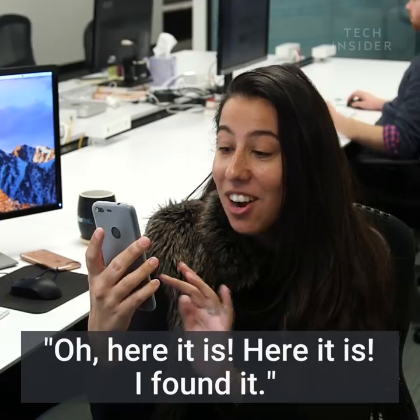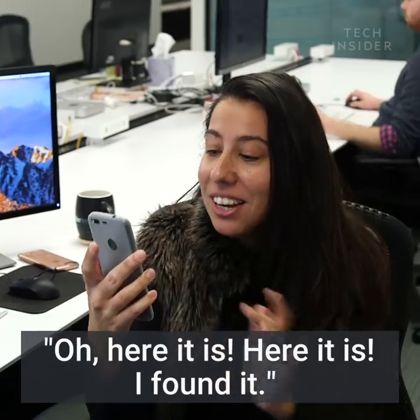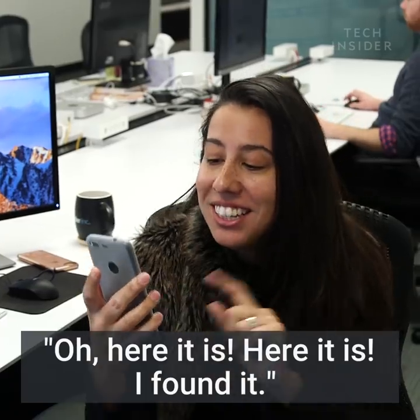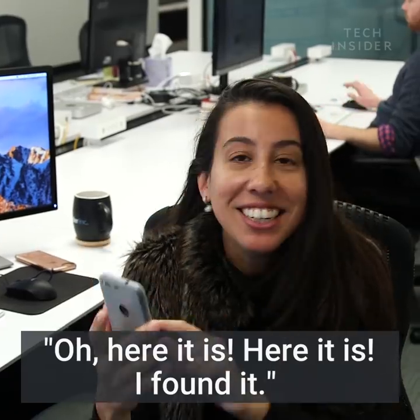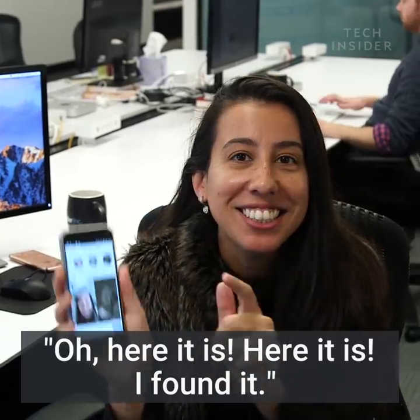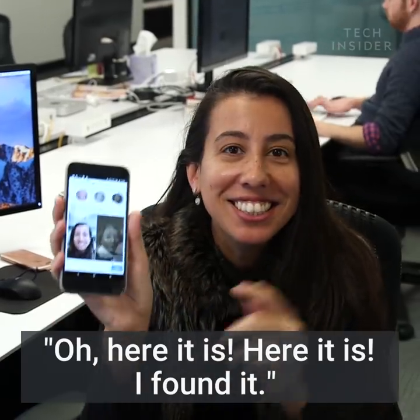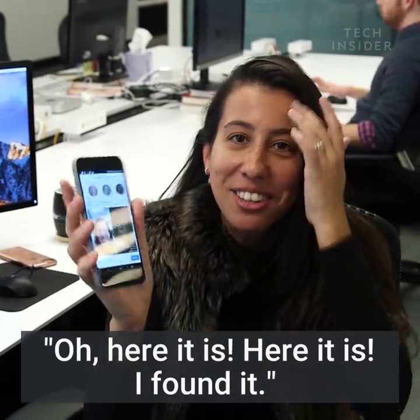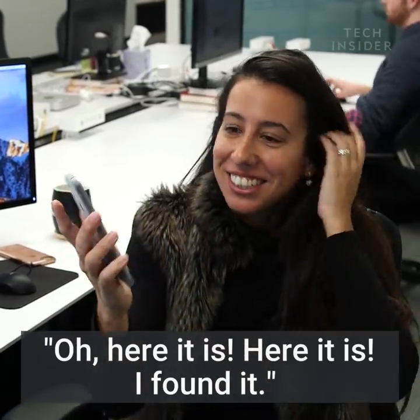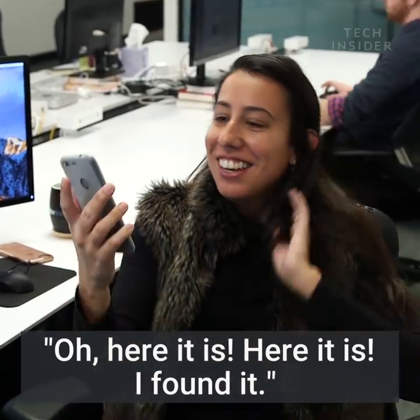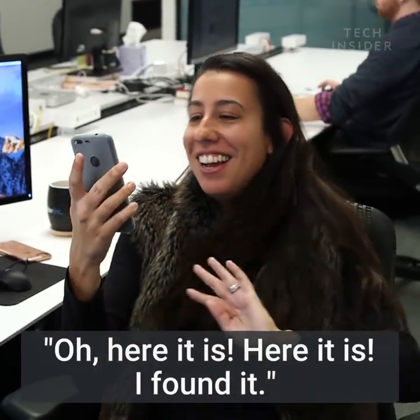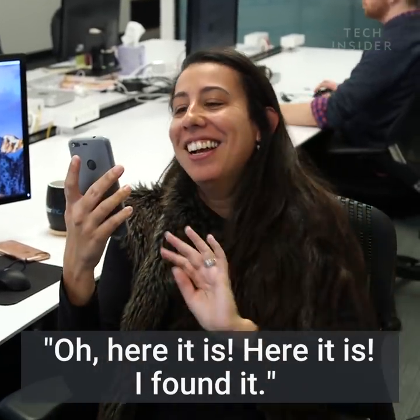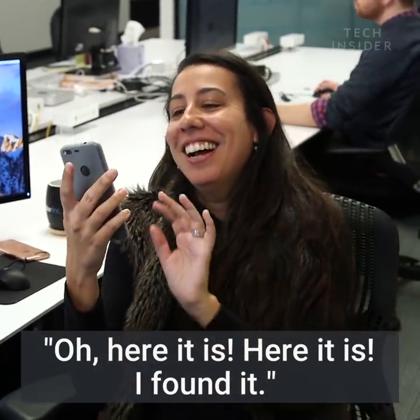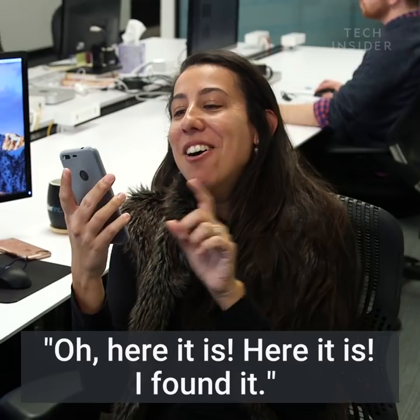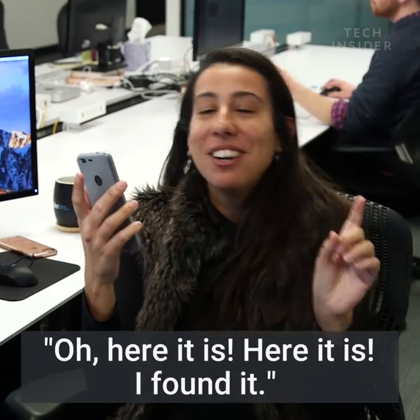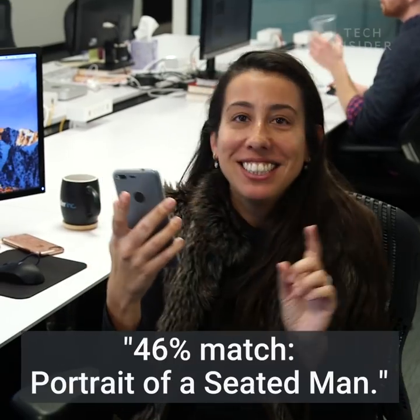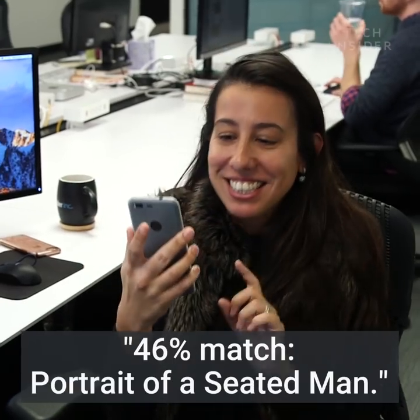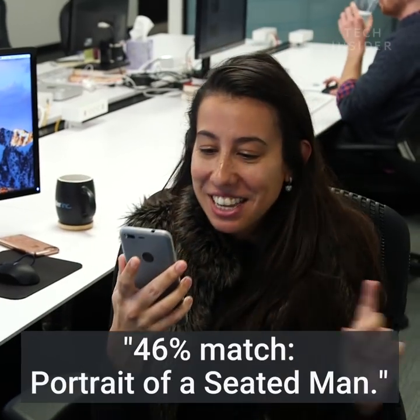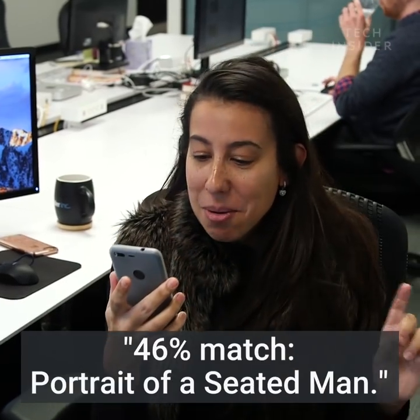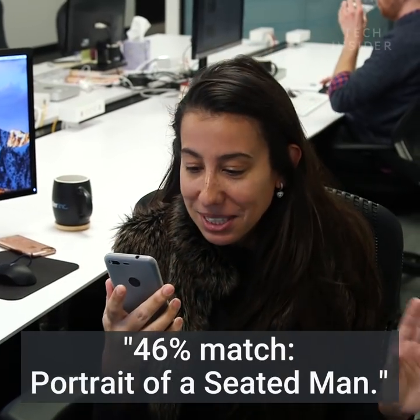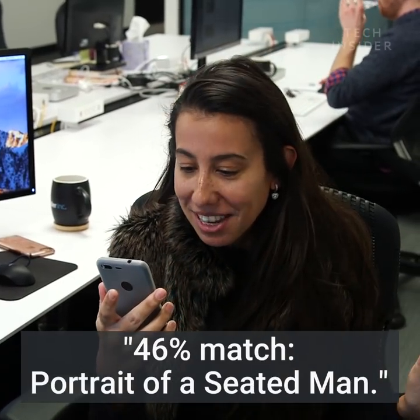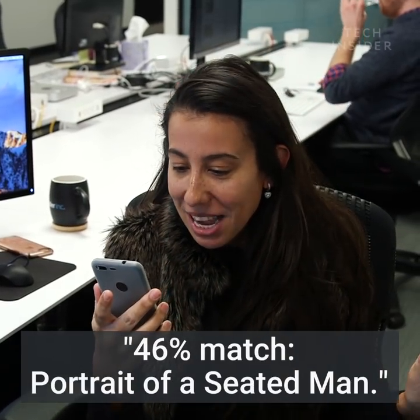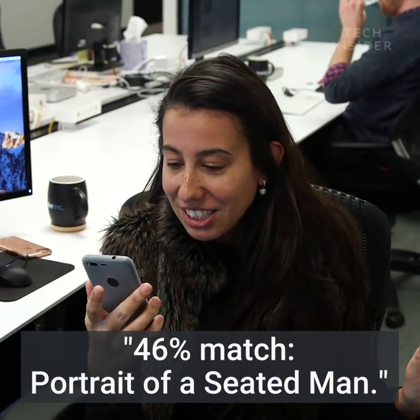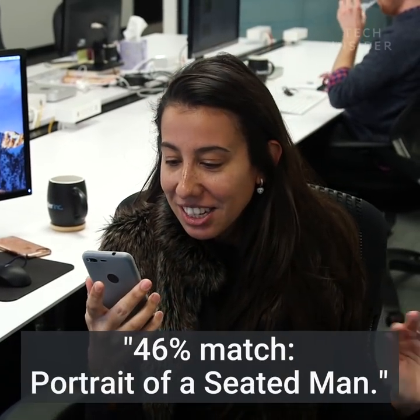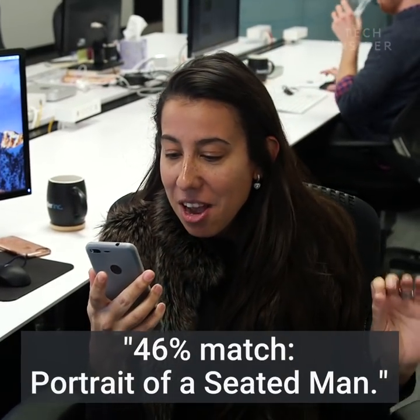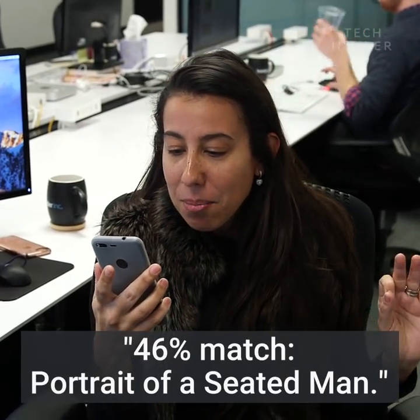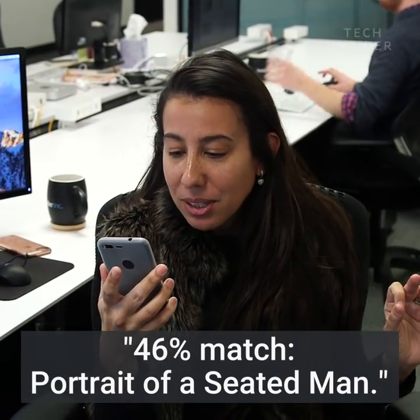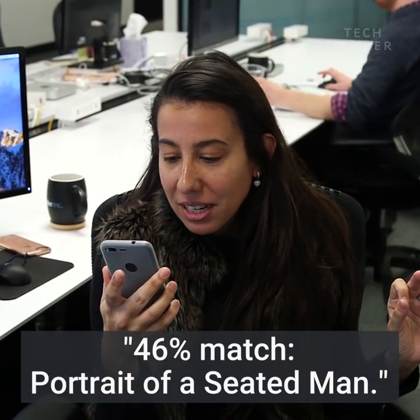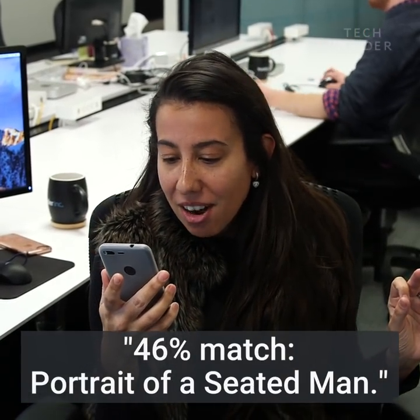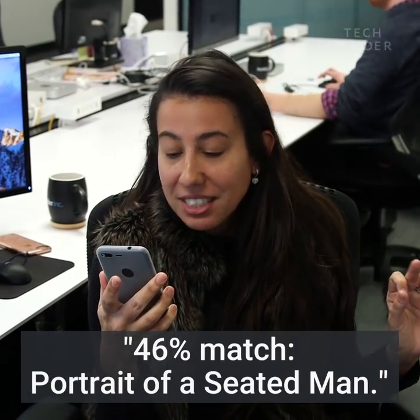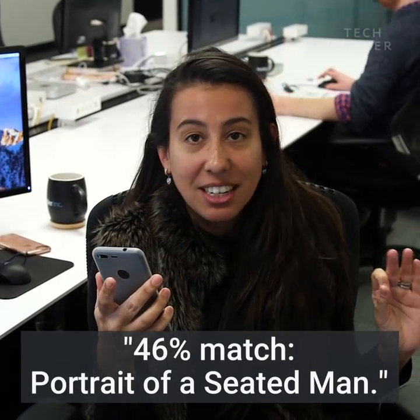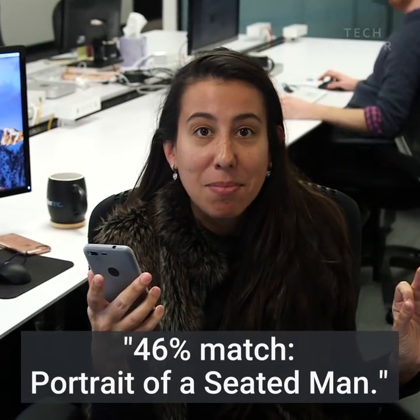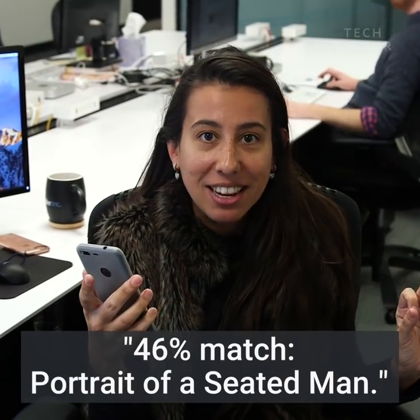Oh, here it is, I found it. 46% match, portrait of a seated man.